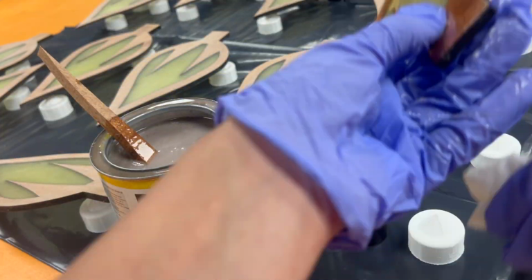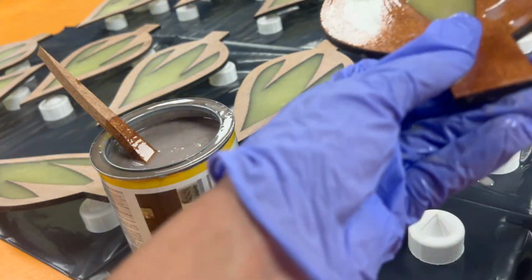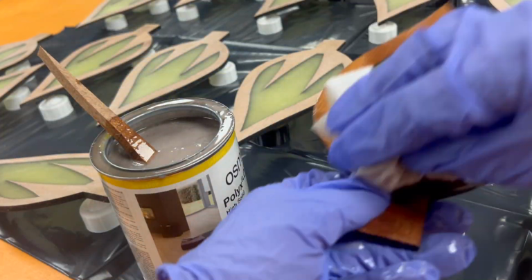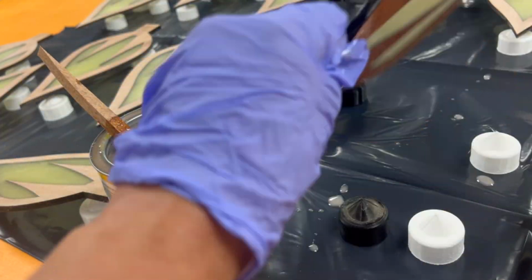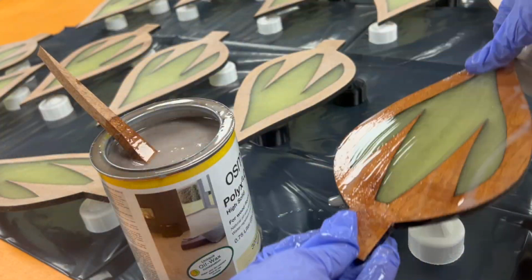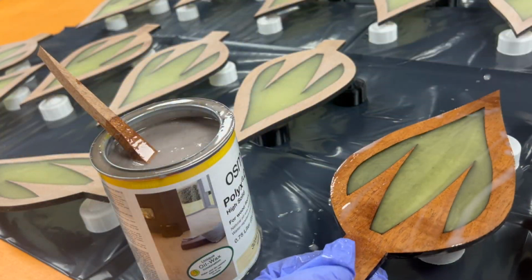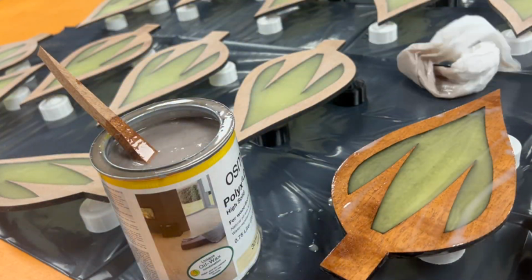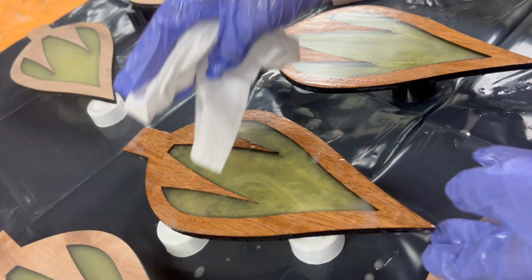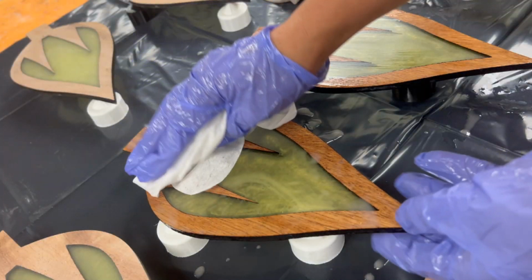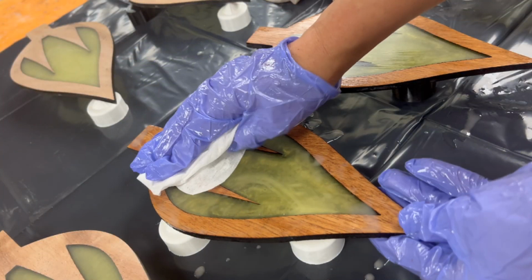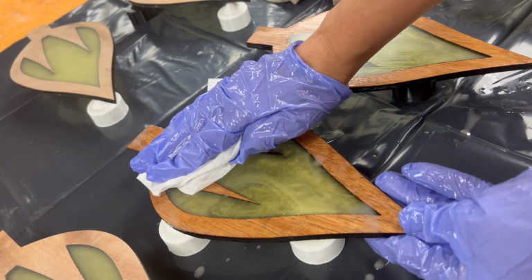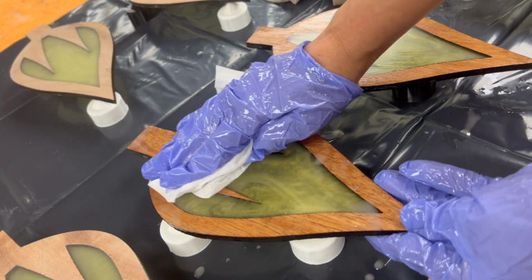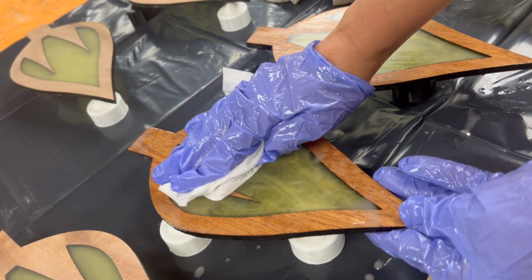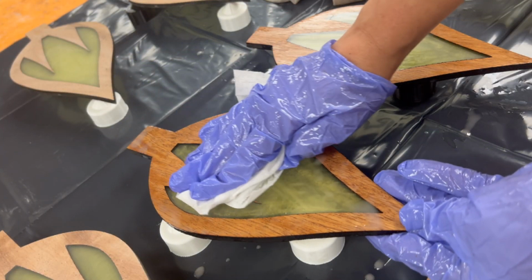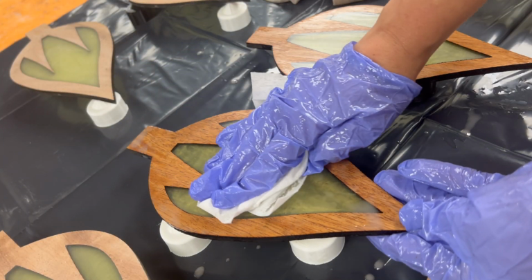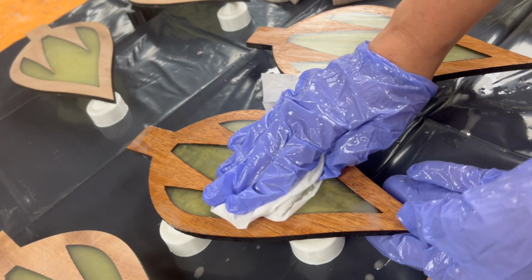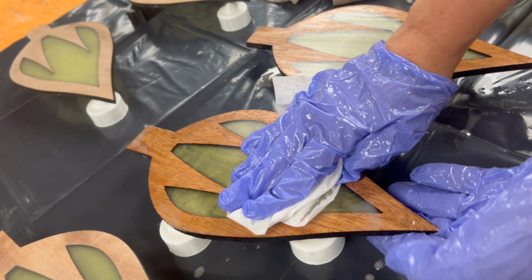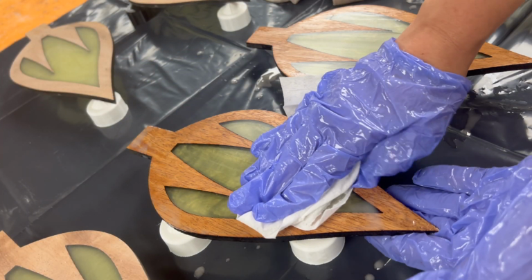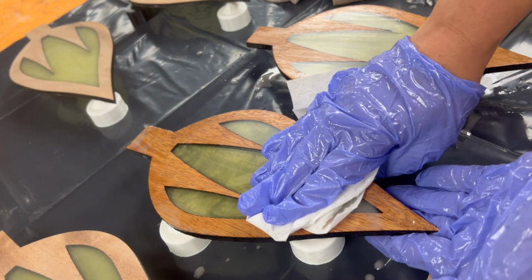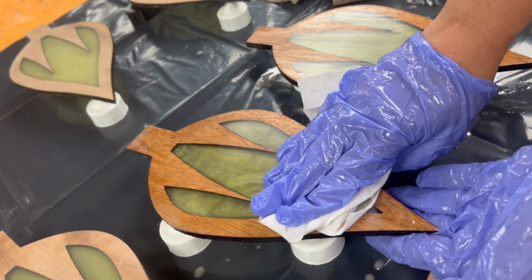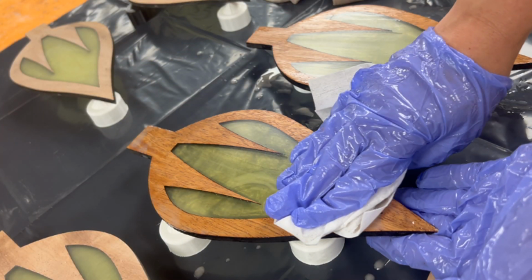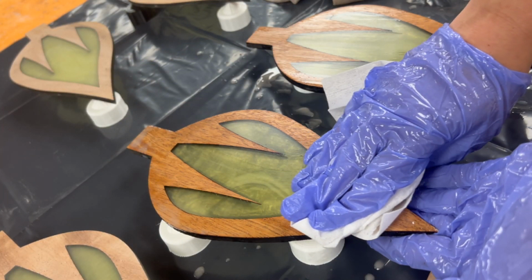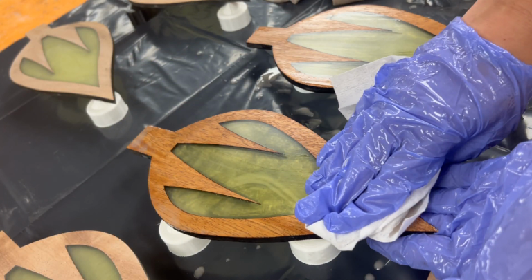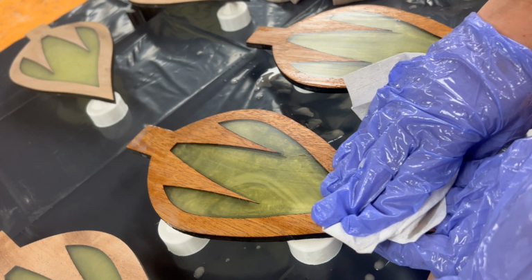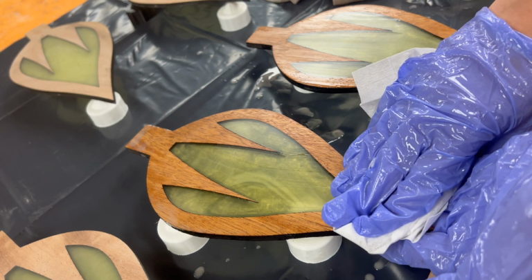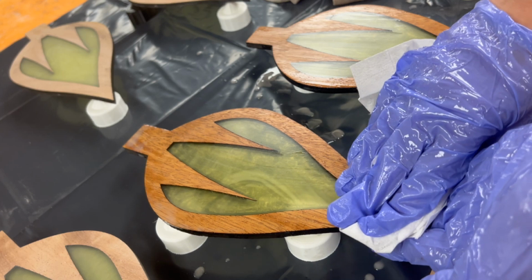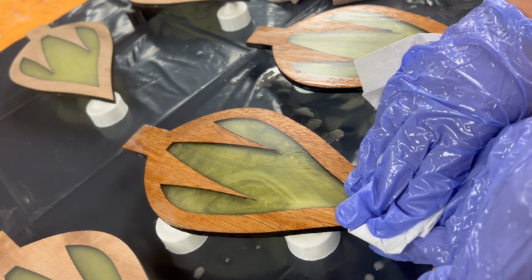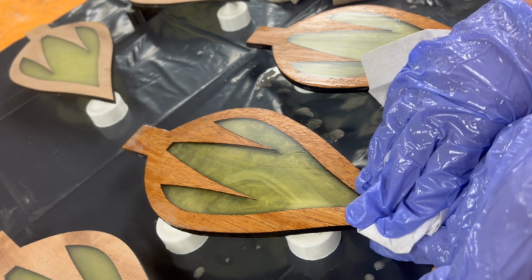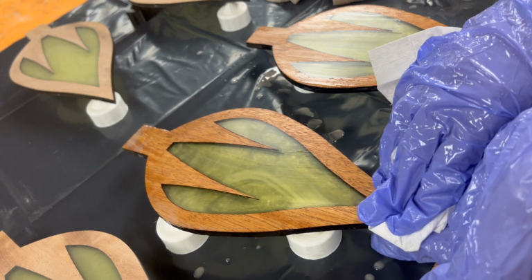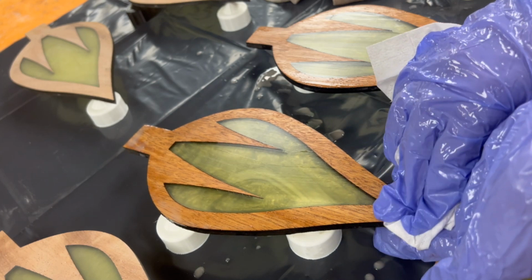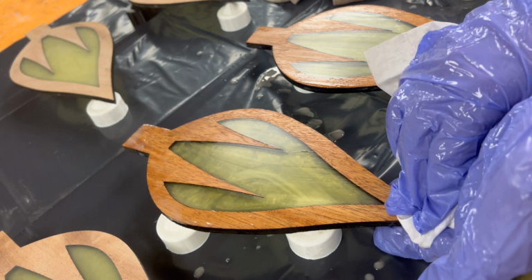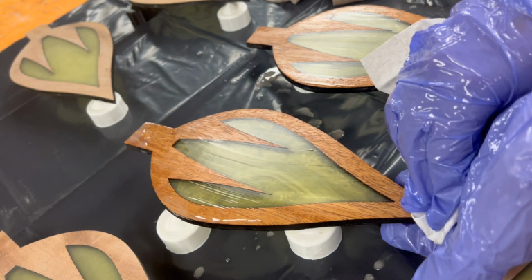The key is to kind of drench it and then wipe it off with a lot of pressure on a bone dry cloth.